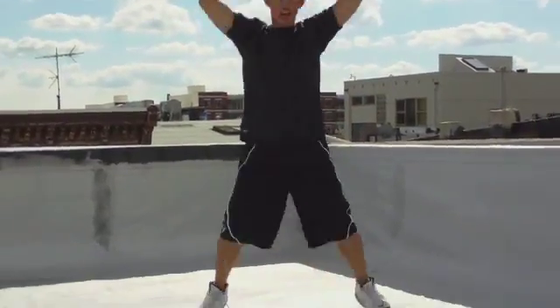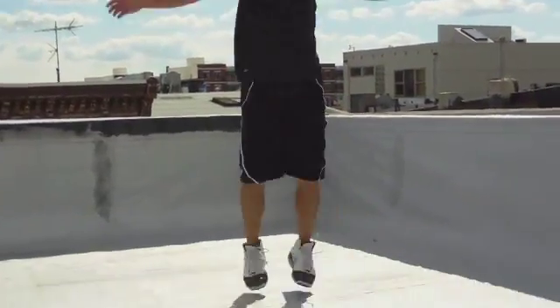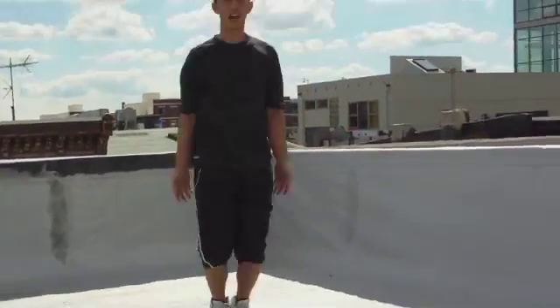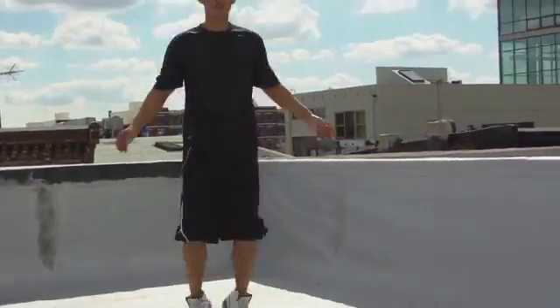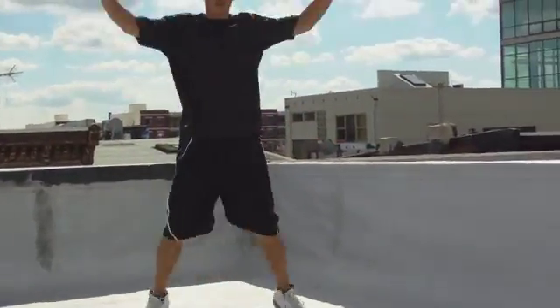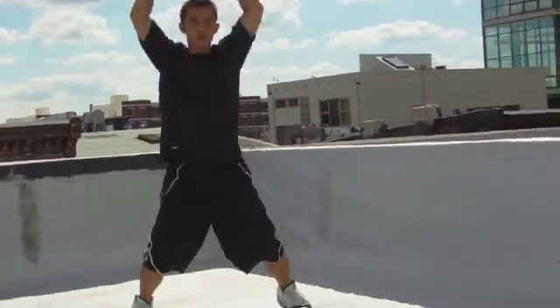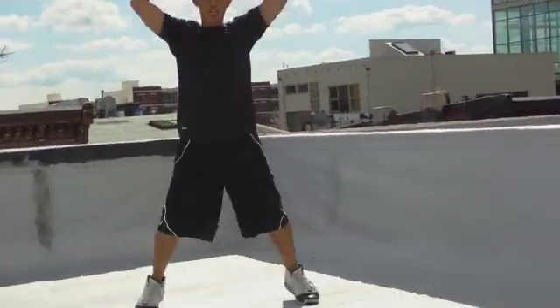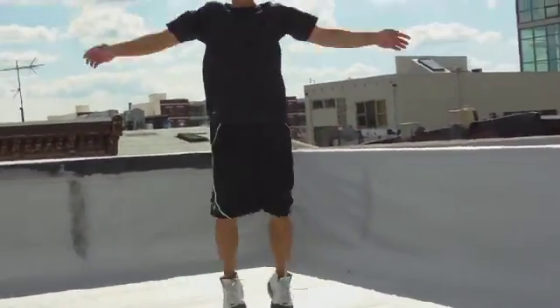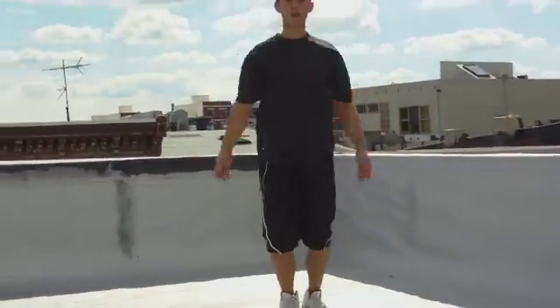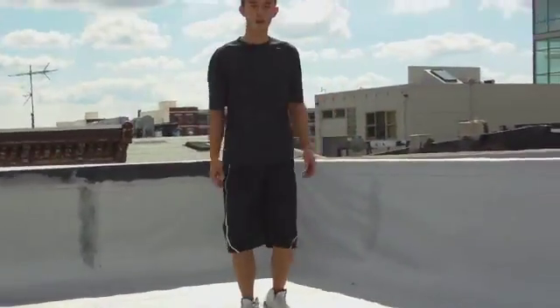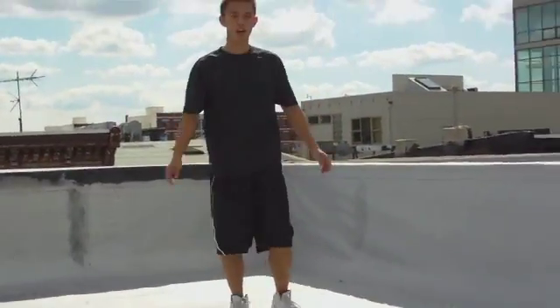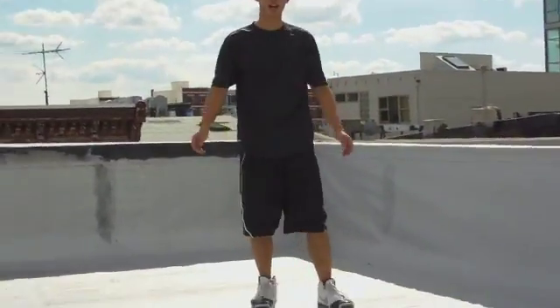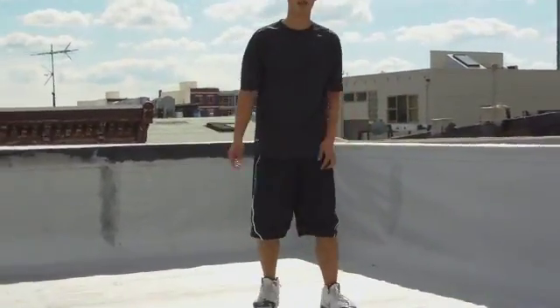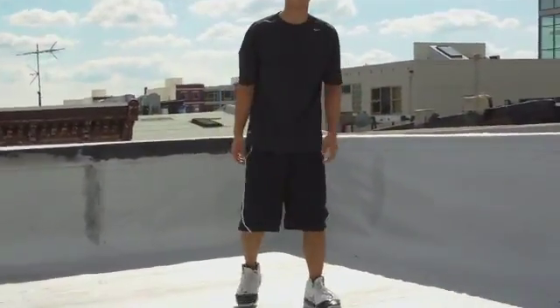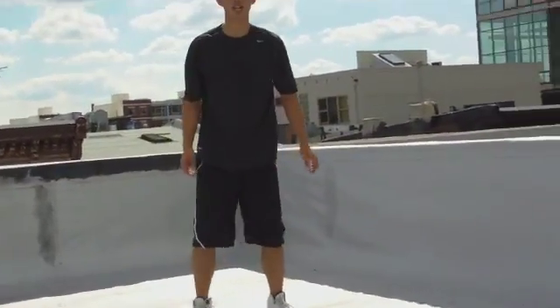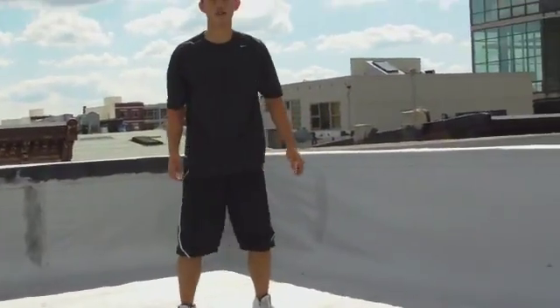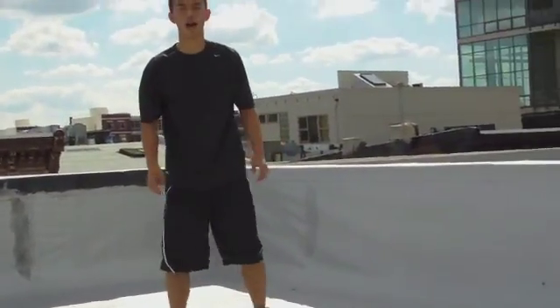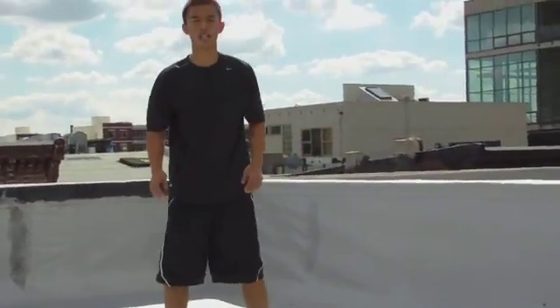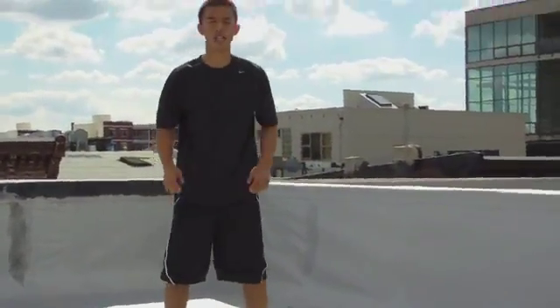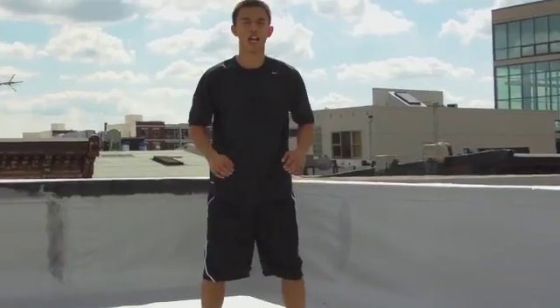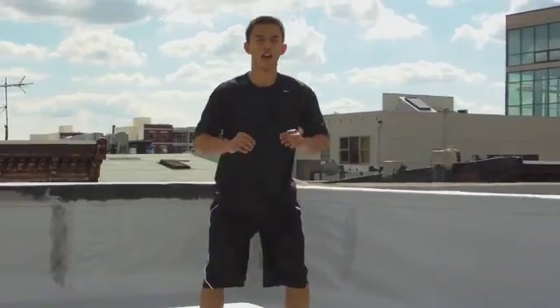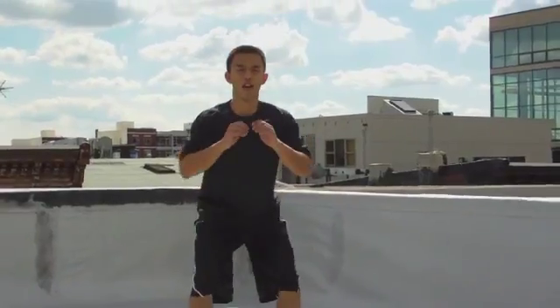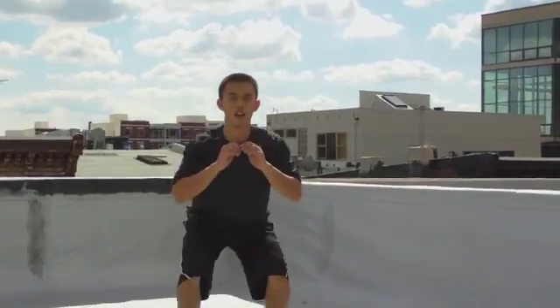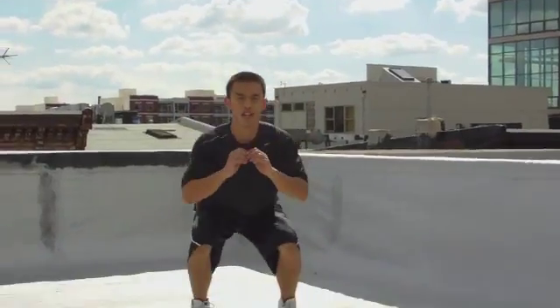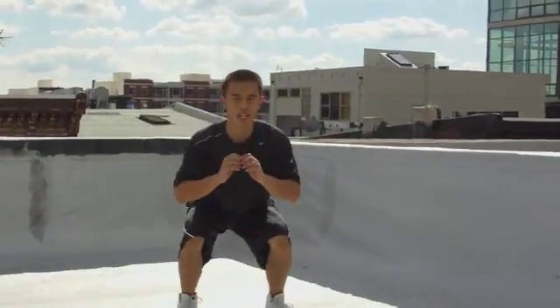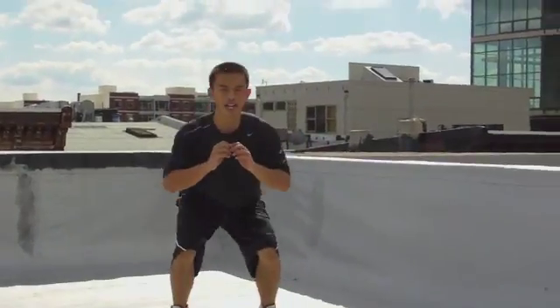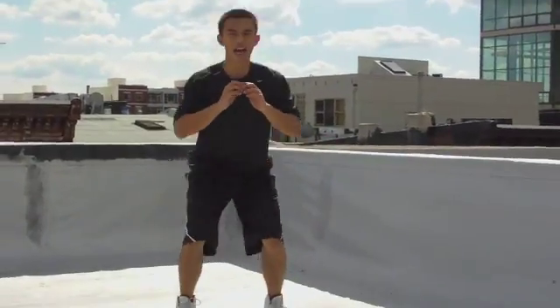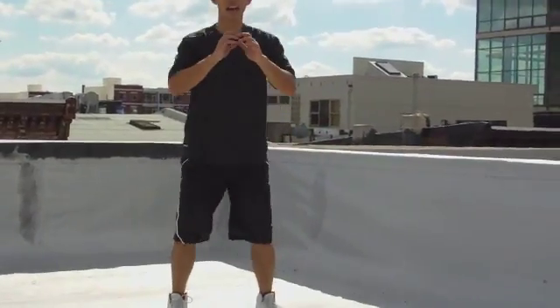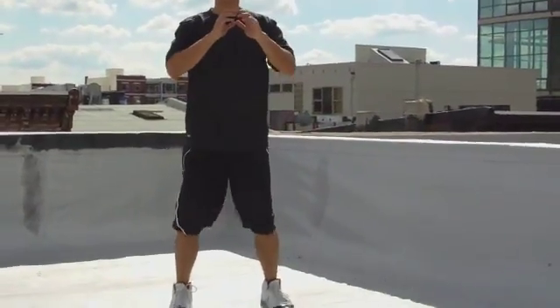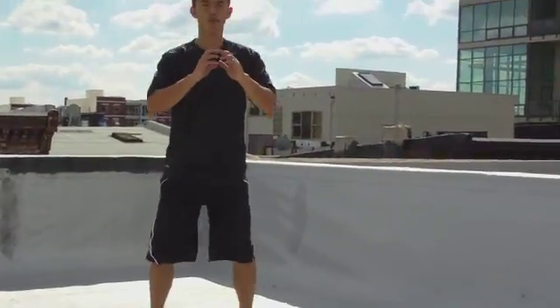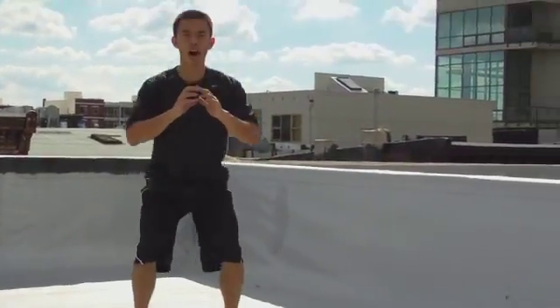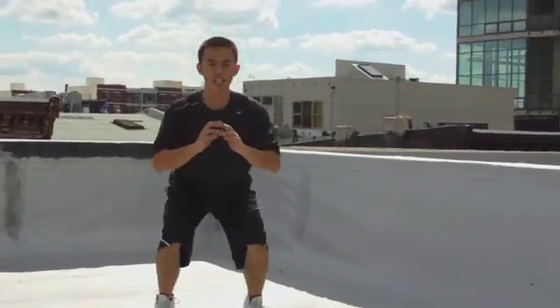Alright, after two minutes of that, we're going to go do 20 squats. Just like that. Squats.